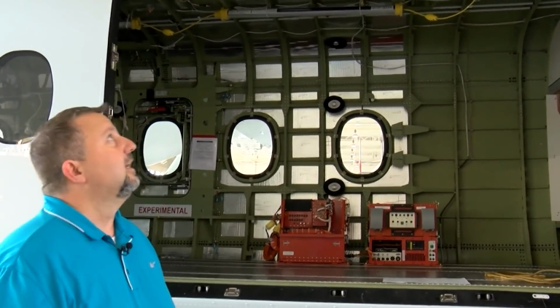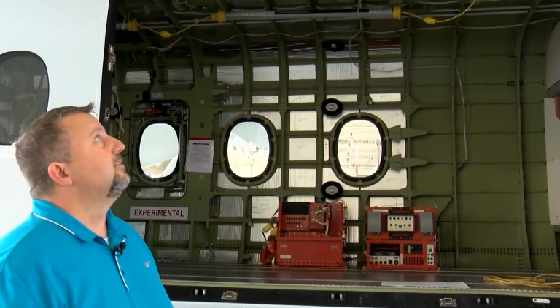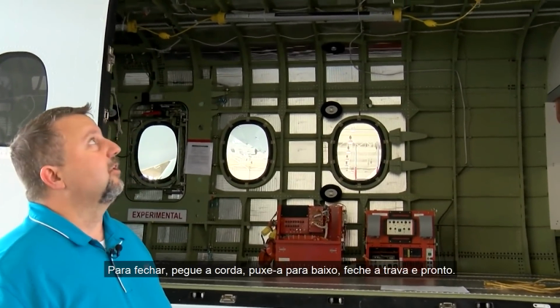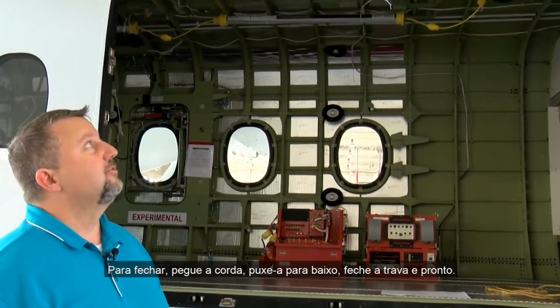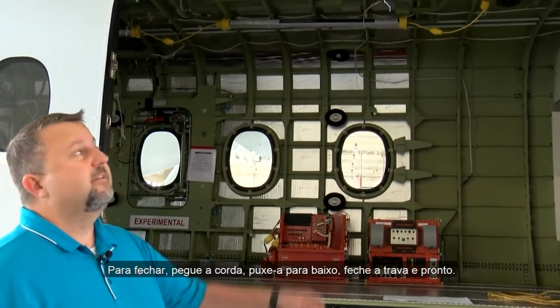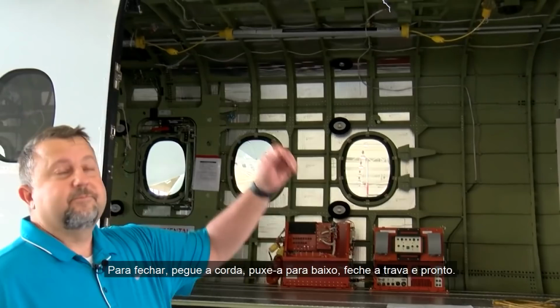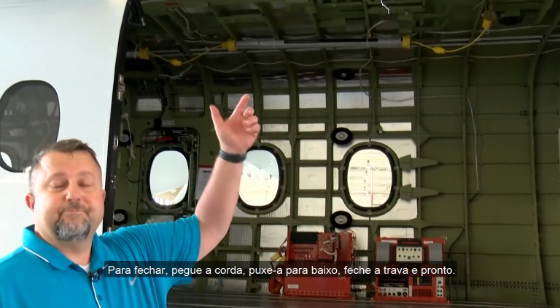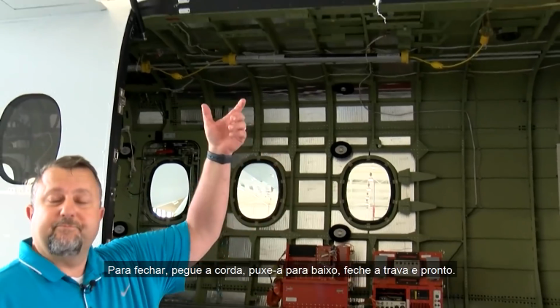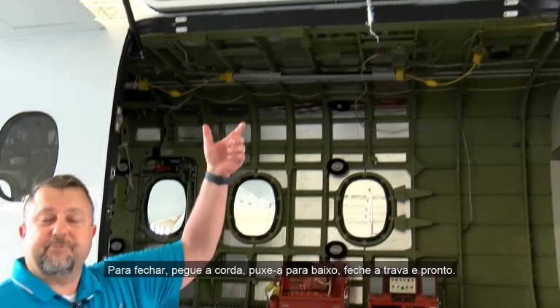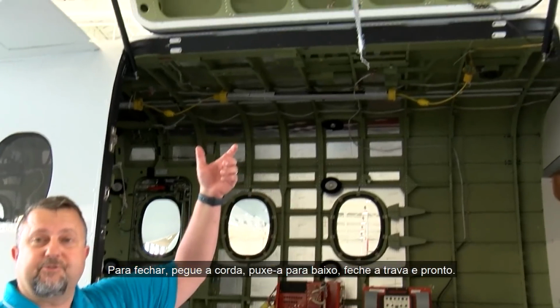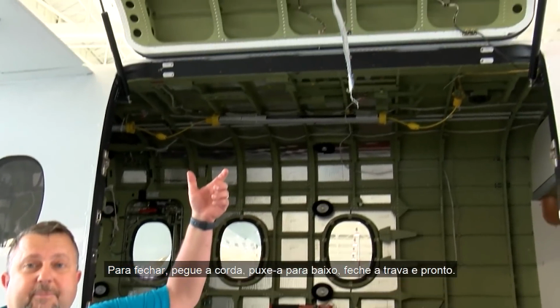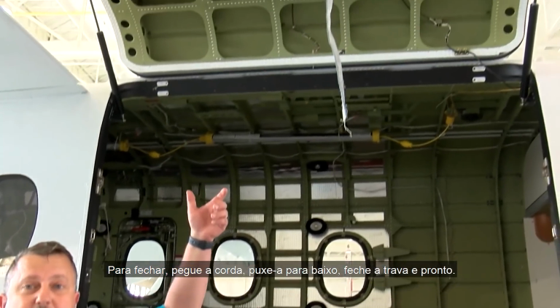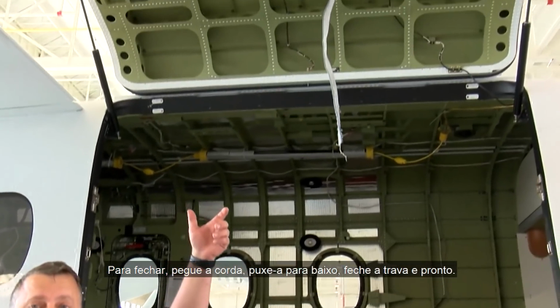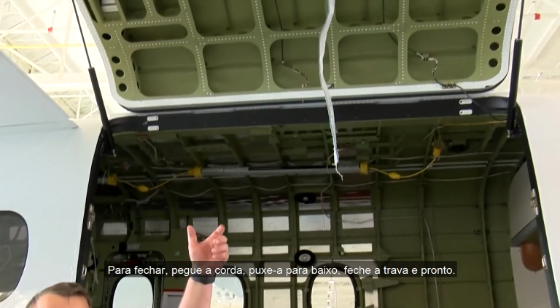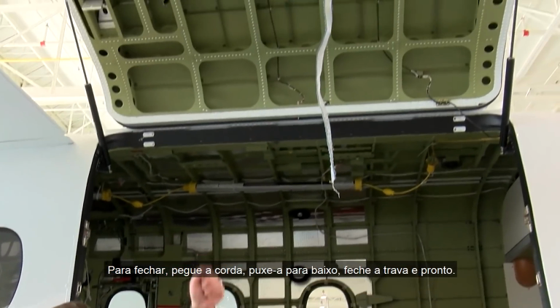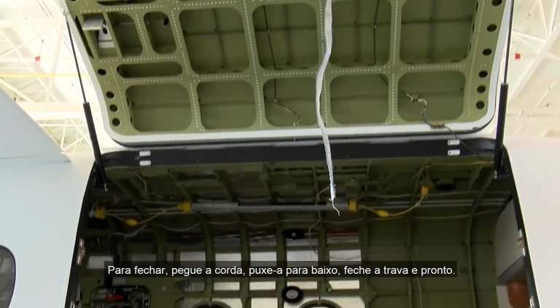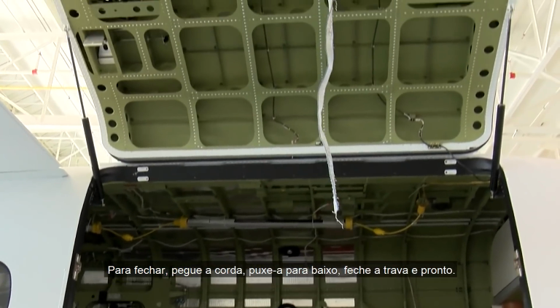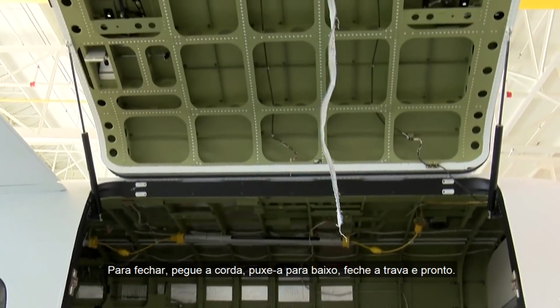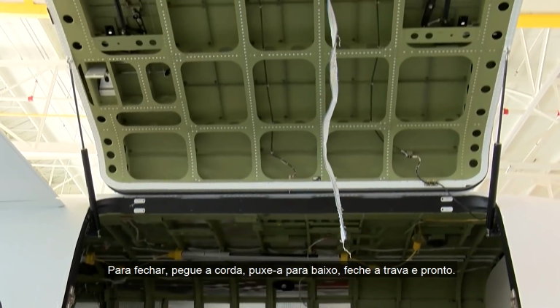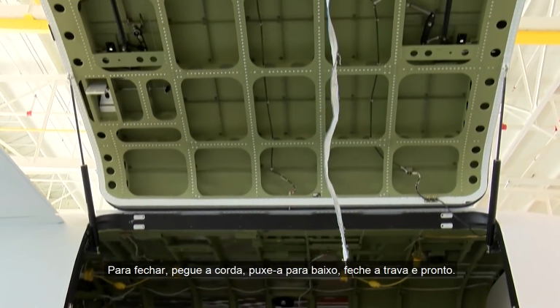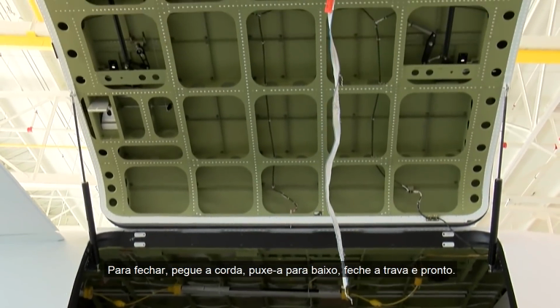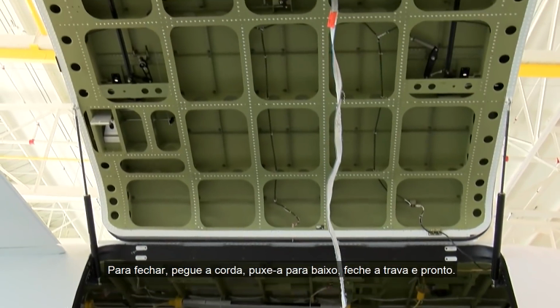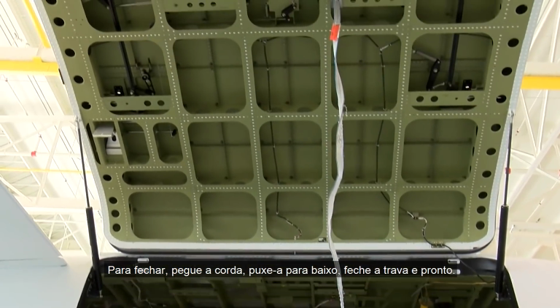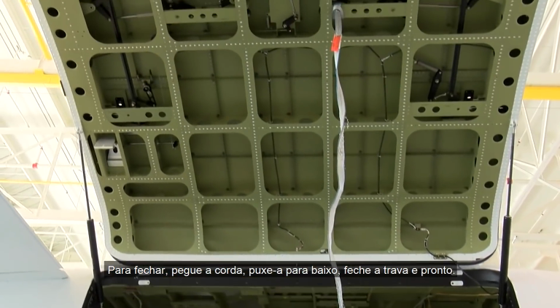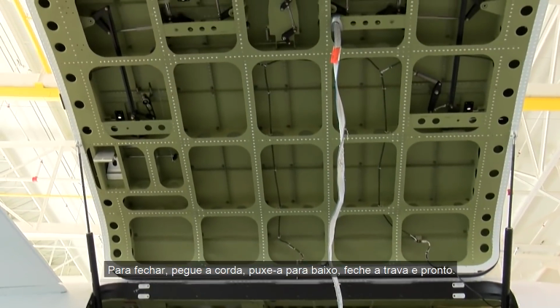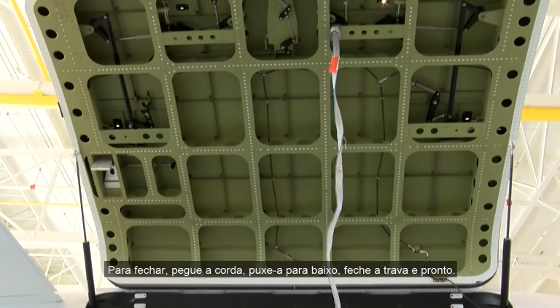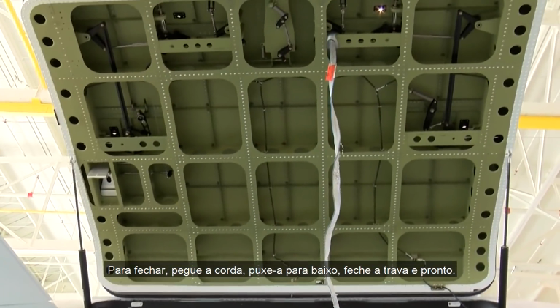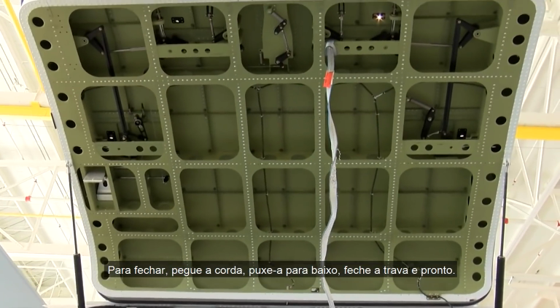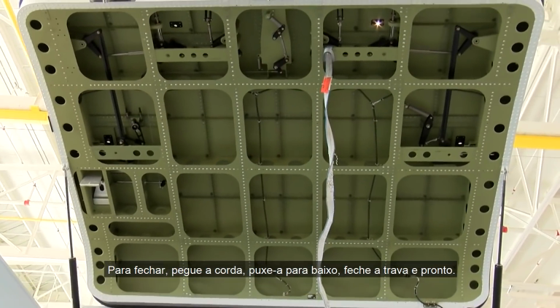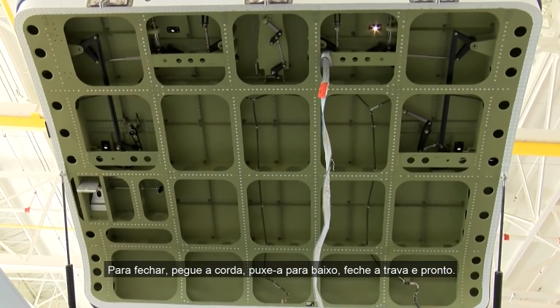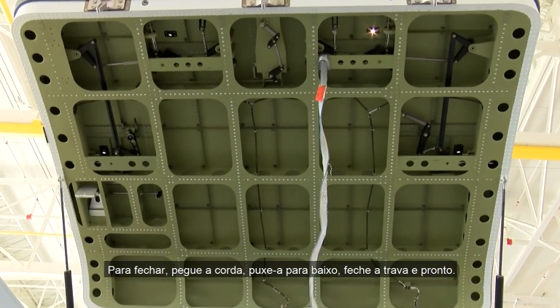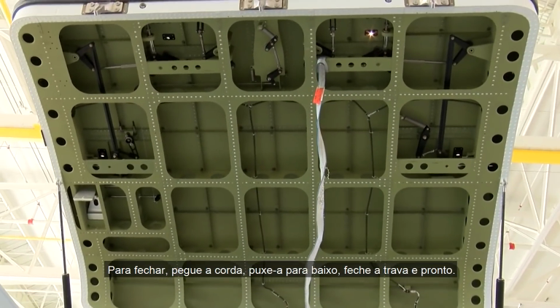To close it, just grab the rope, pull down on it, shut the latch, and you're good to go.